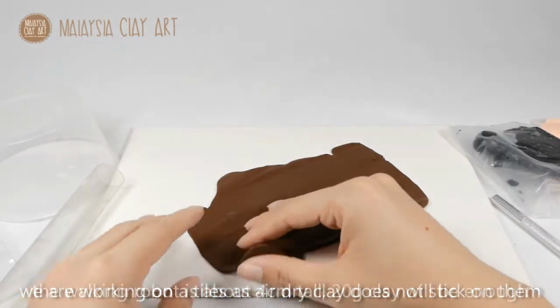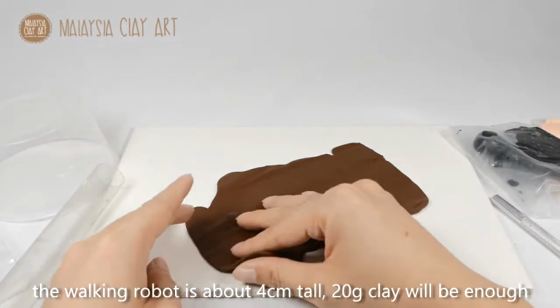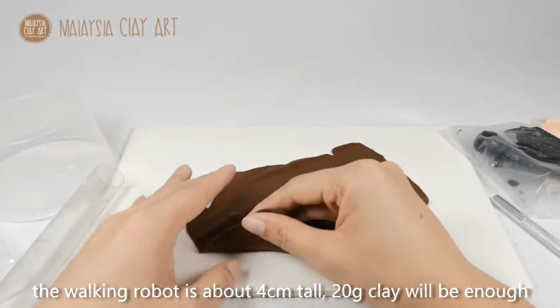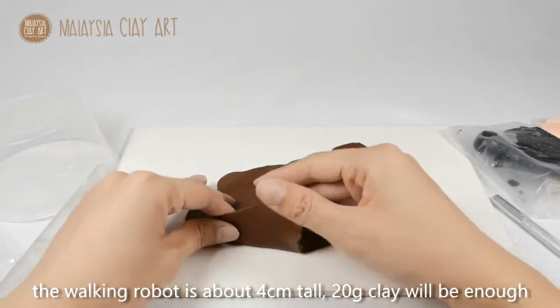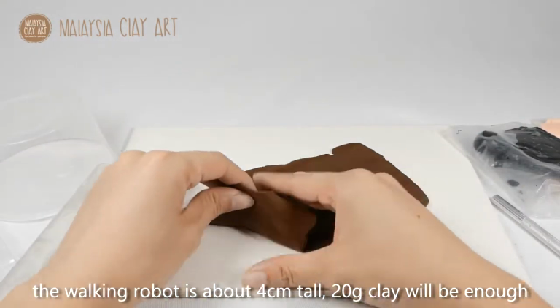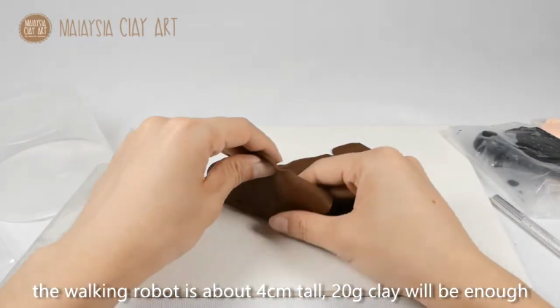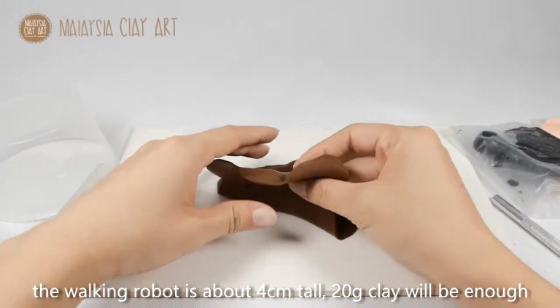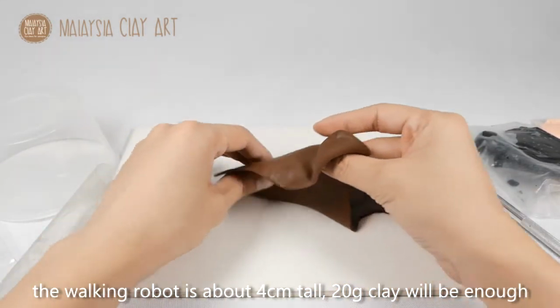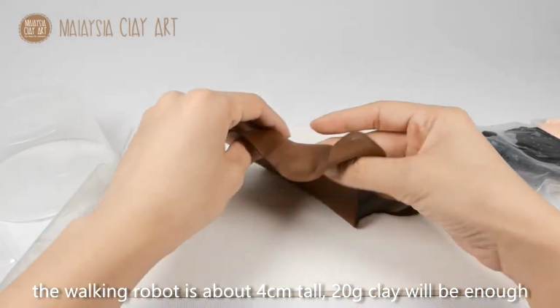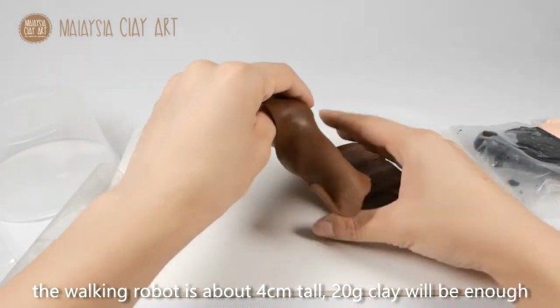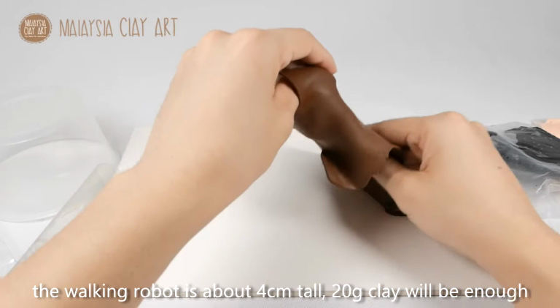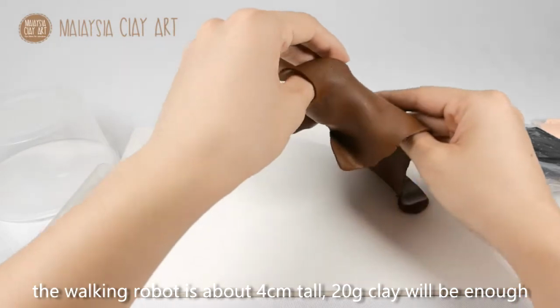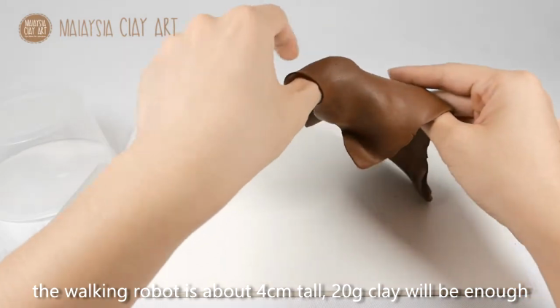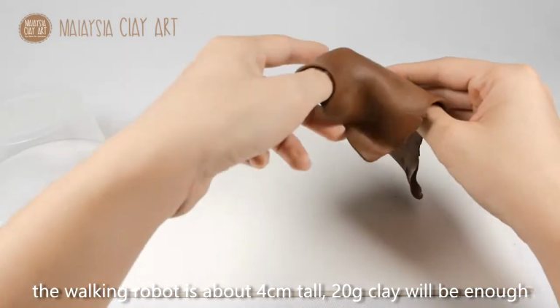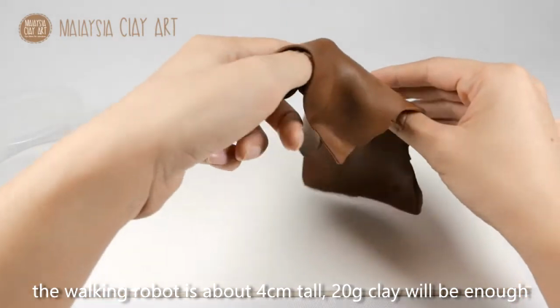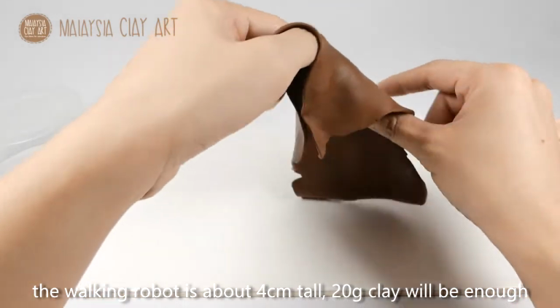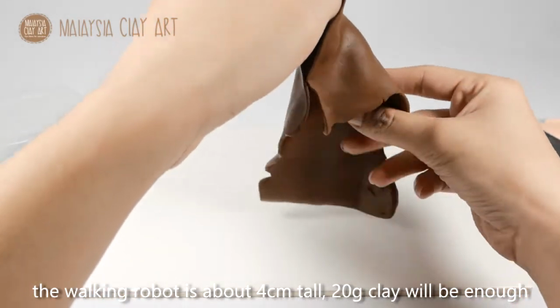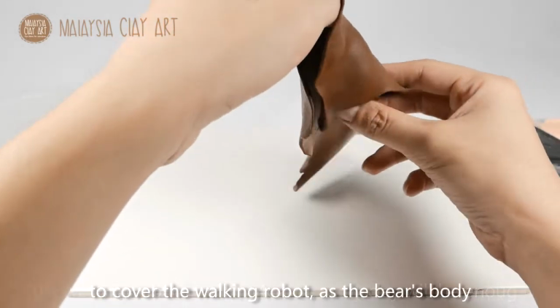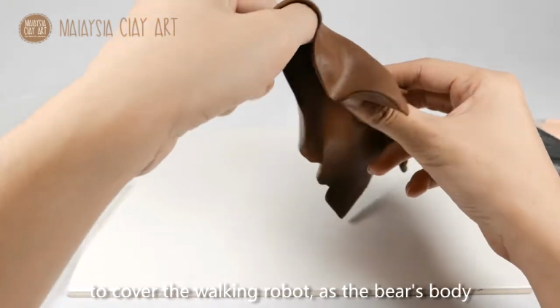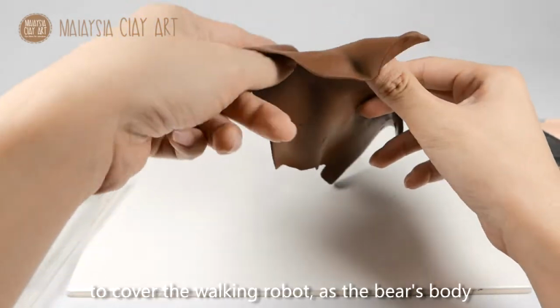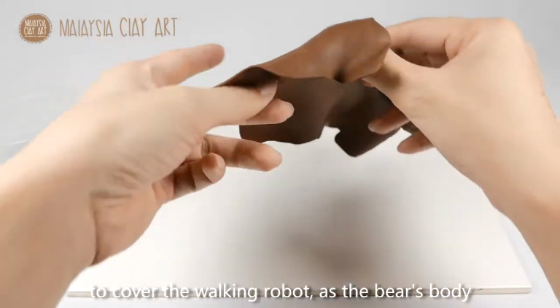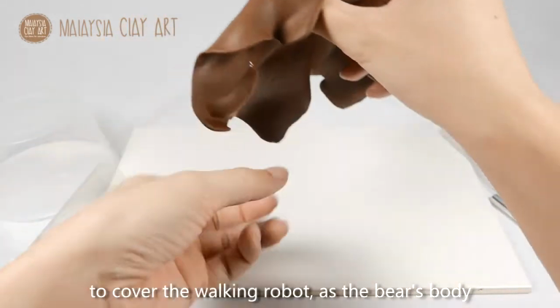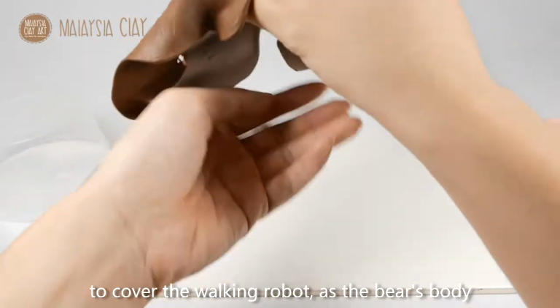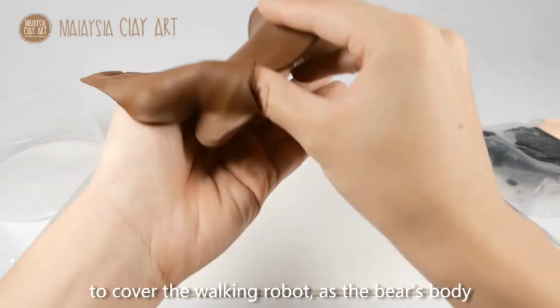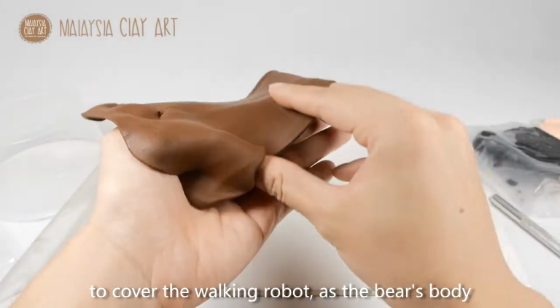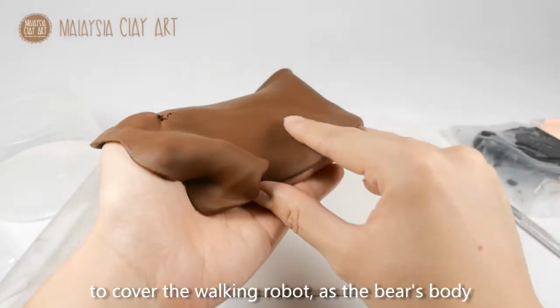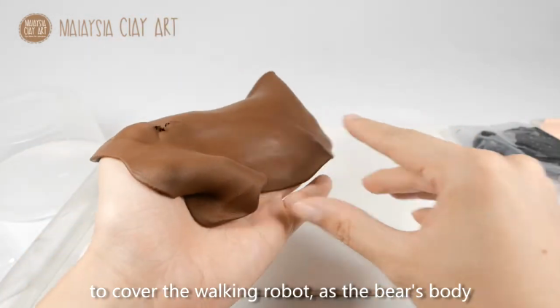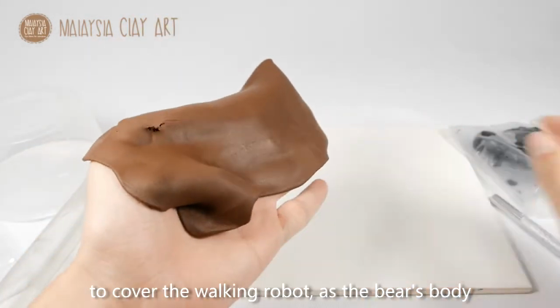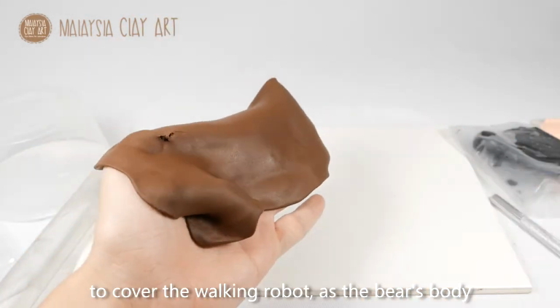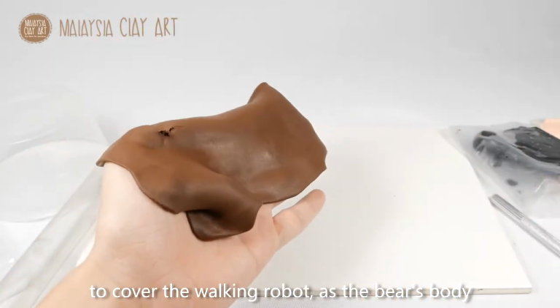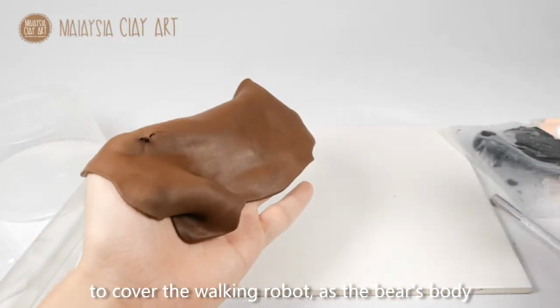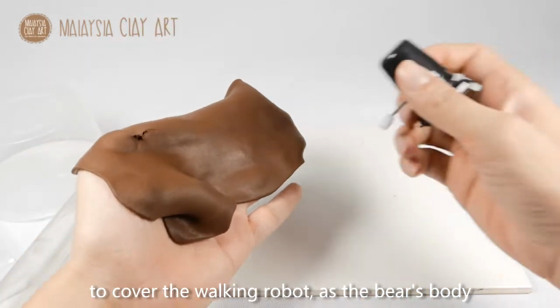The walking robot is about 4cm tall, so around 20g of clay will be enough to cover the walking robot to work as its body.